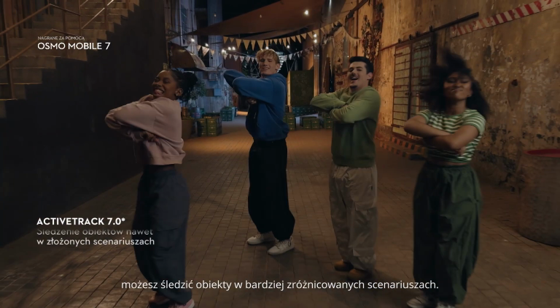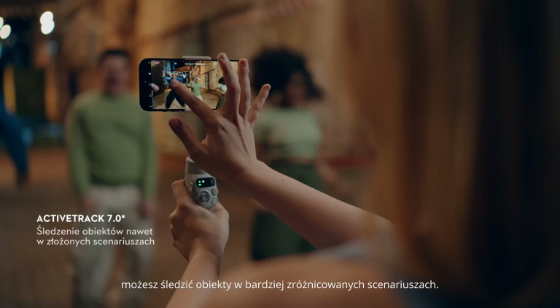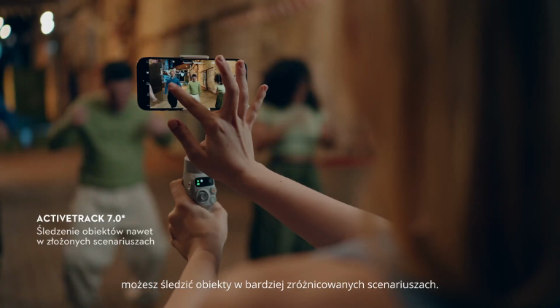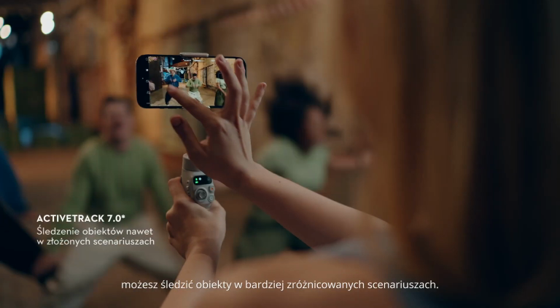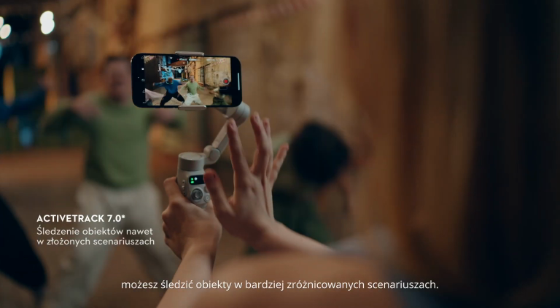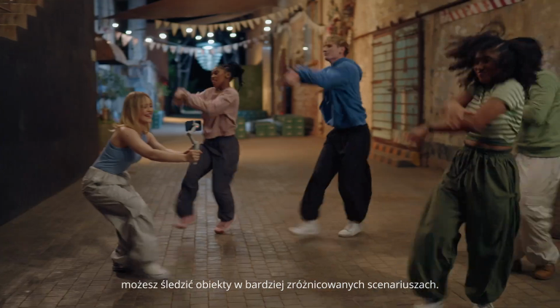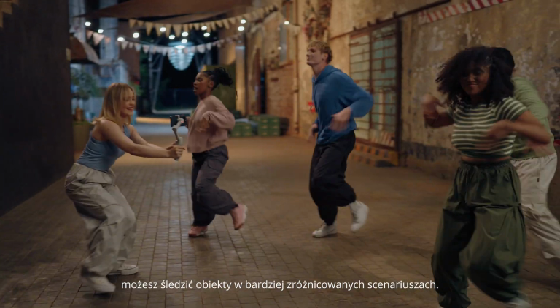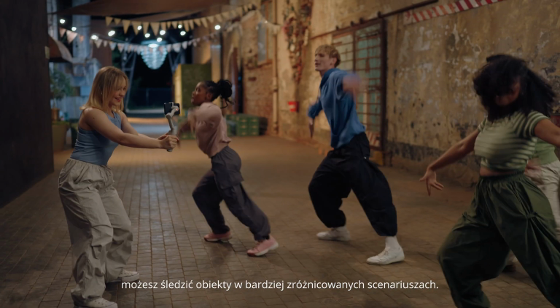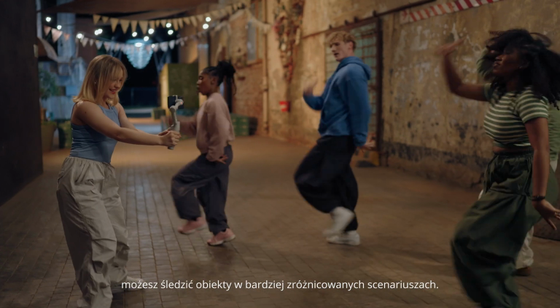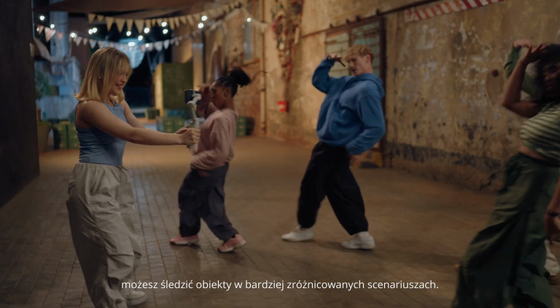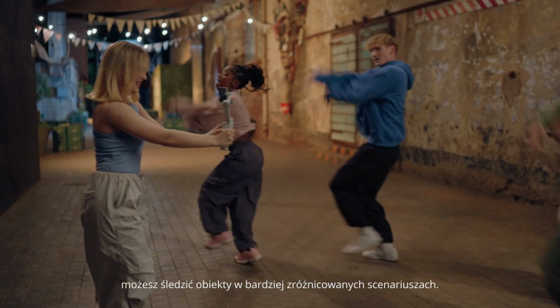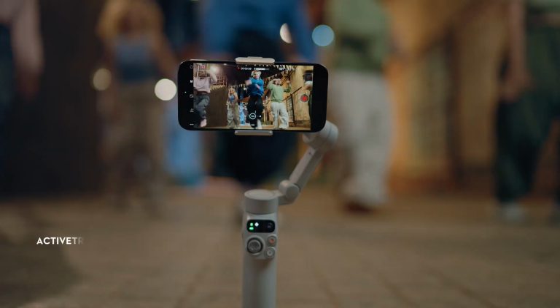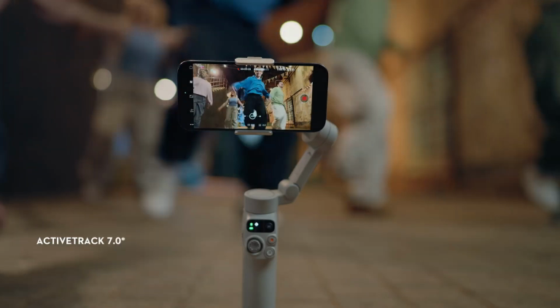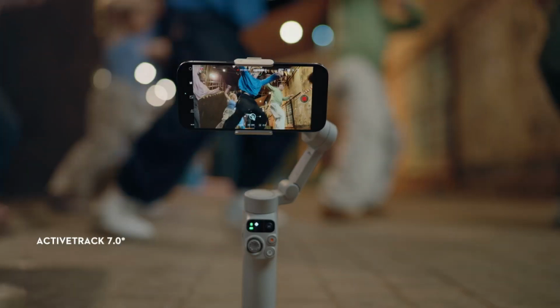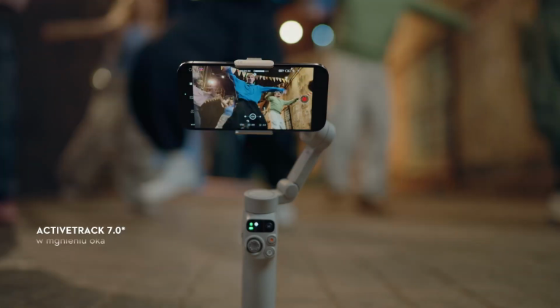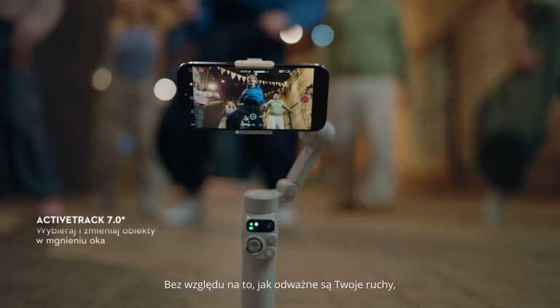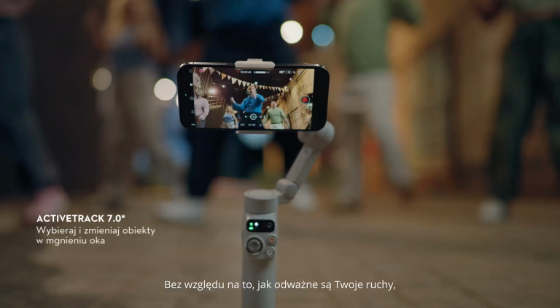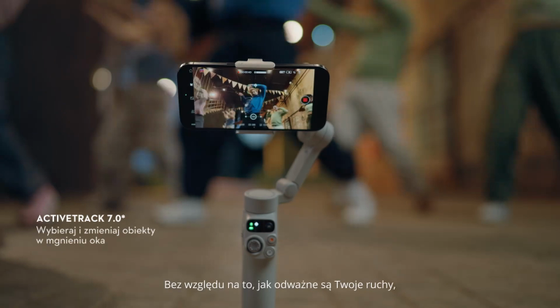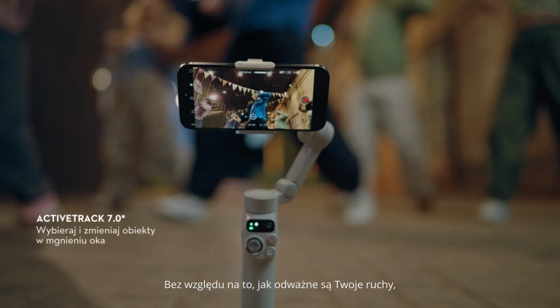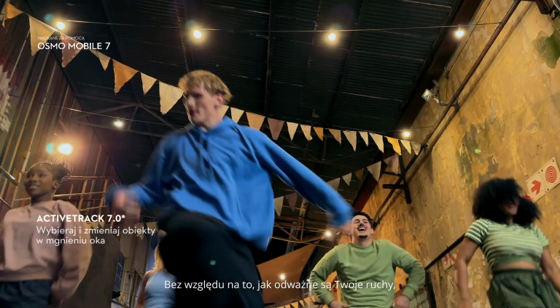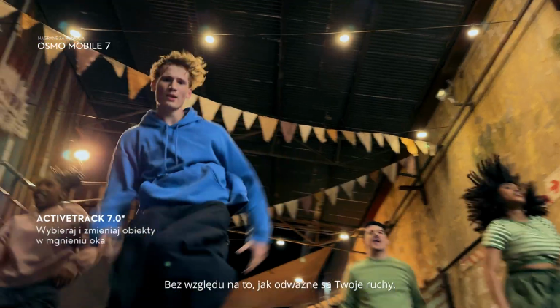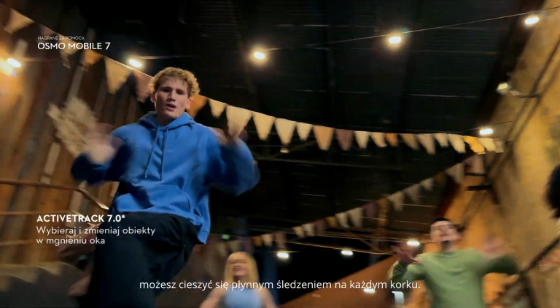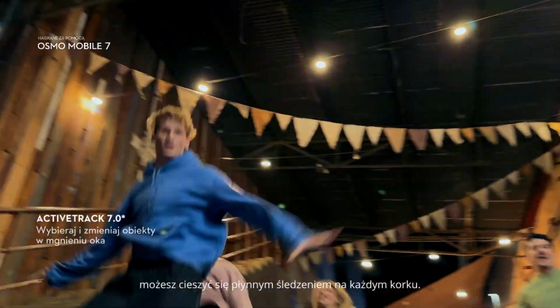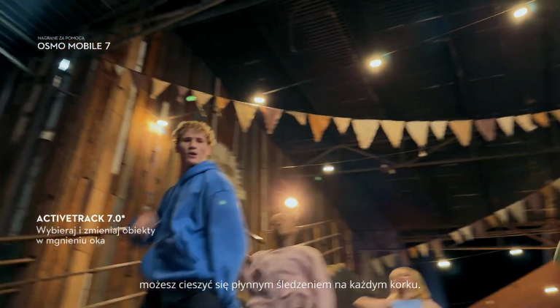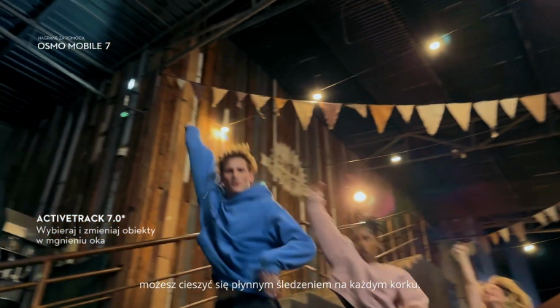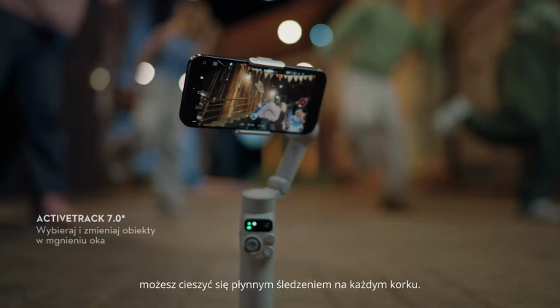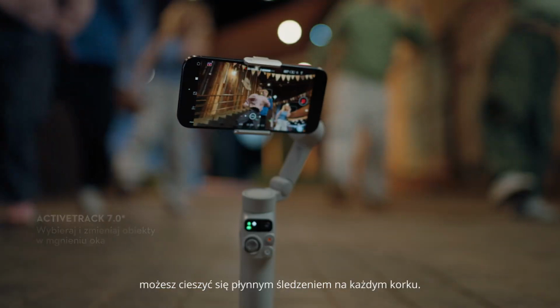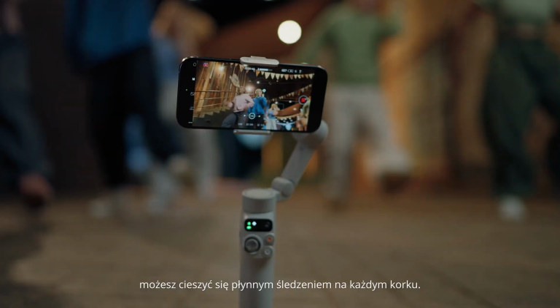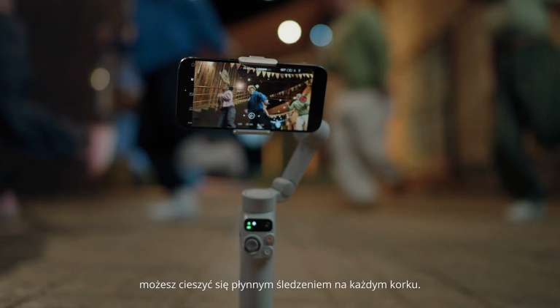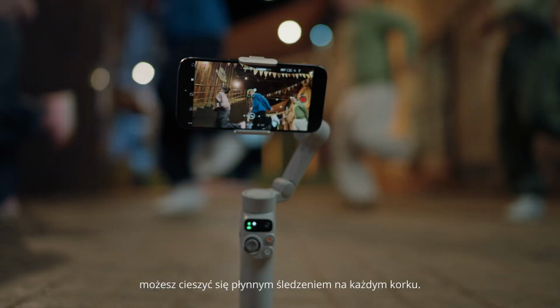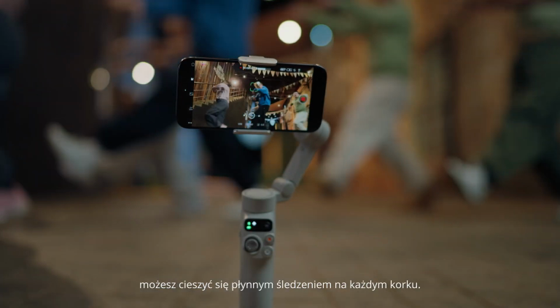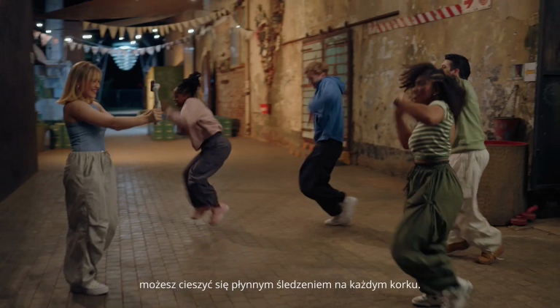track subjects in more diverse scenarios. No matter how bold your moves, enjoy smooth tracking every step of the way.